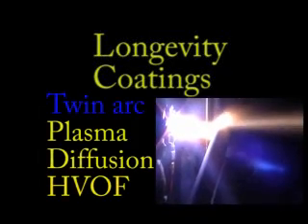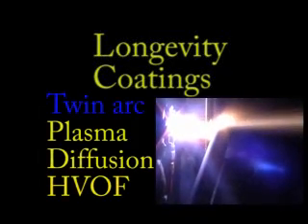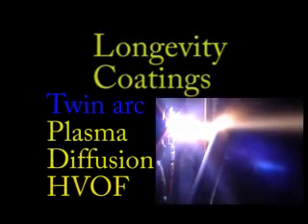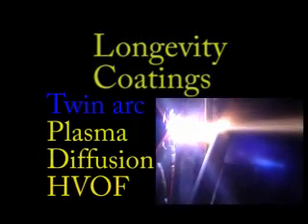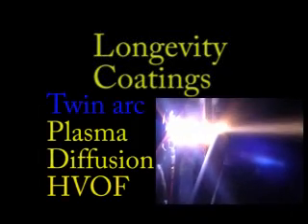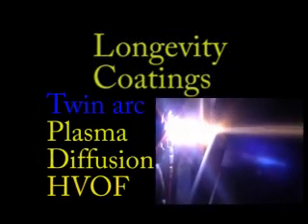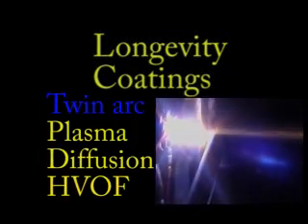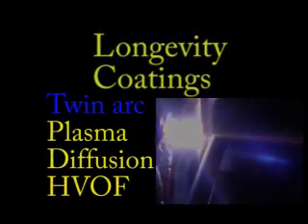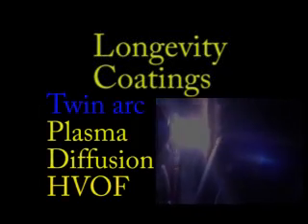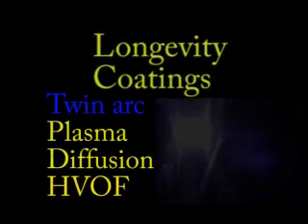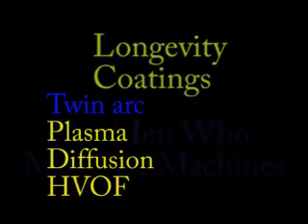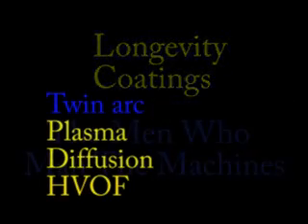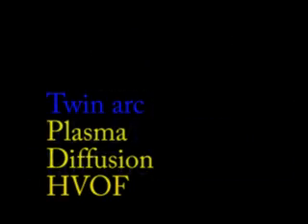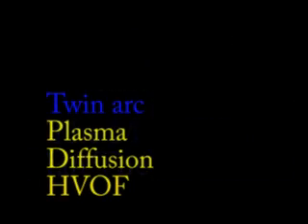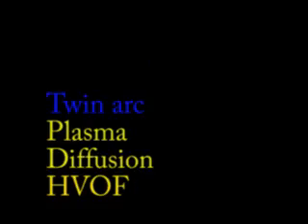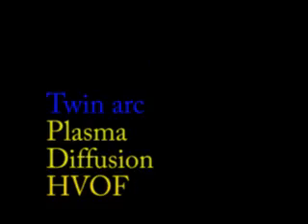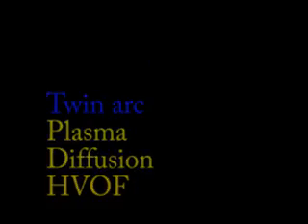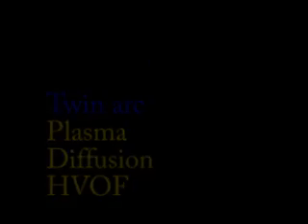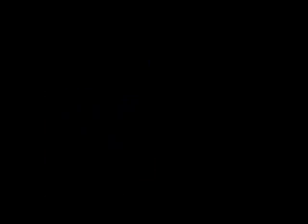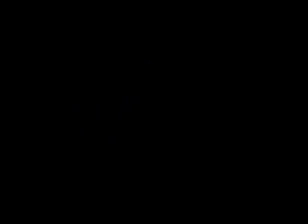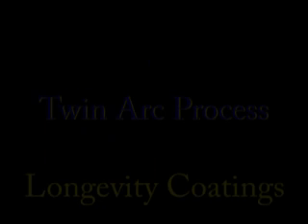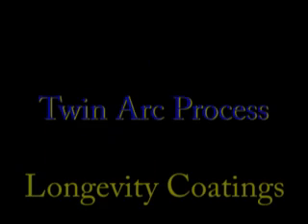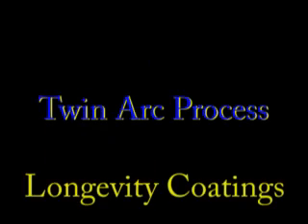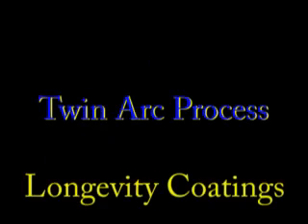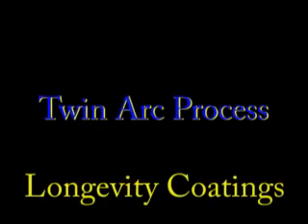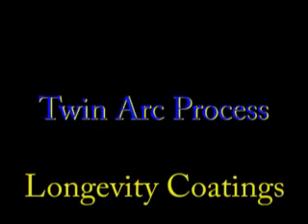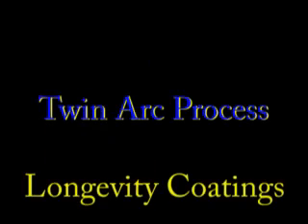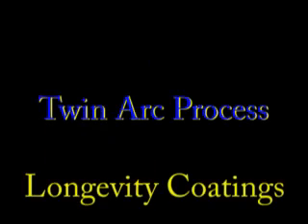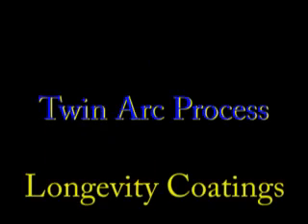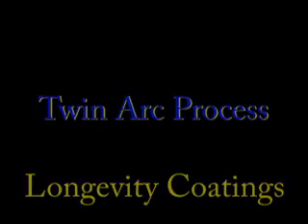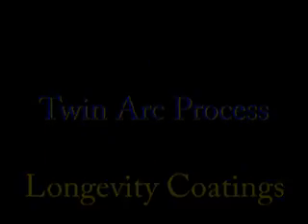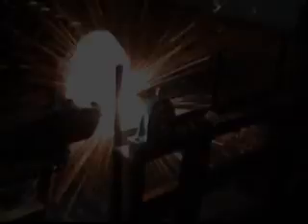During this short video, we are going to take a look at the four main coating processes Longevity Coating specializes in.